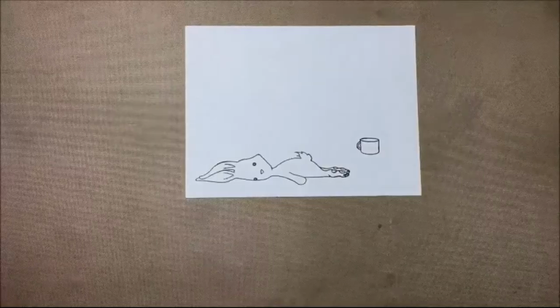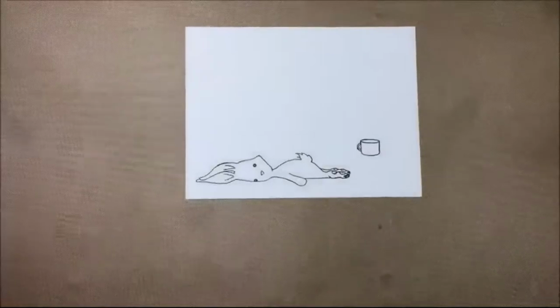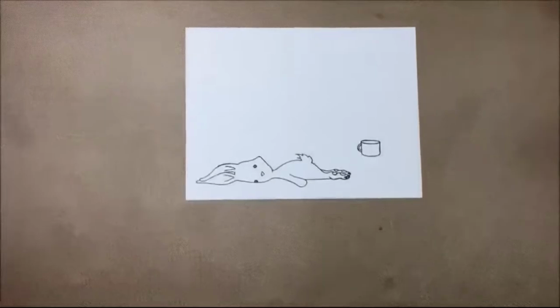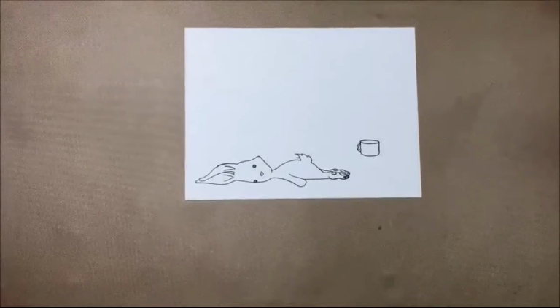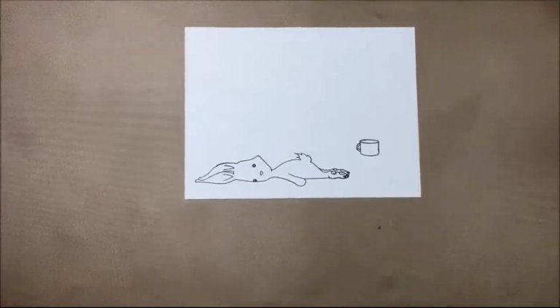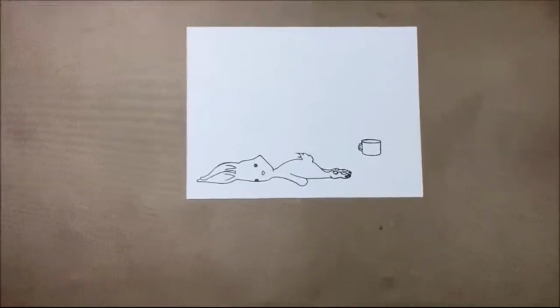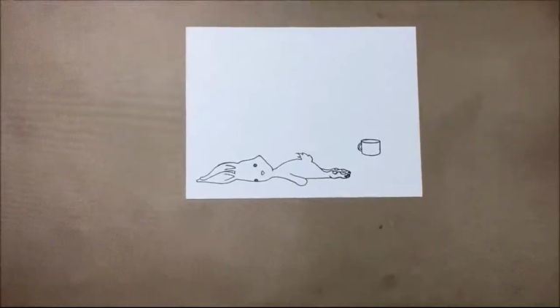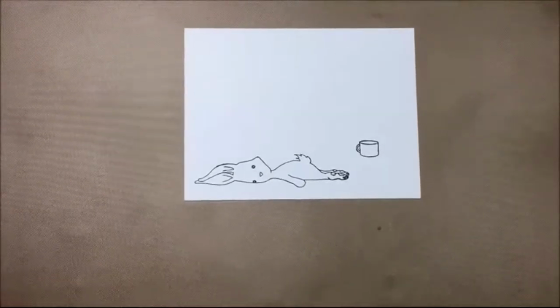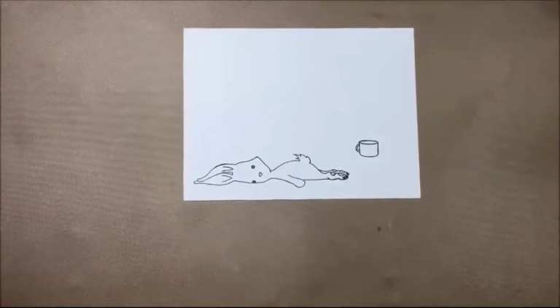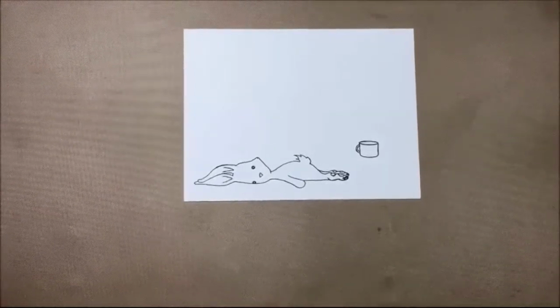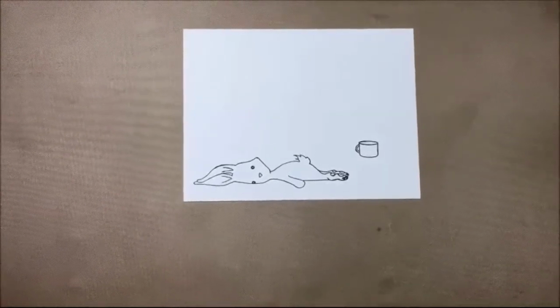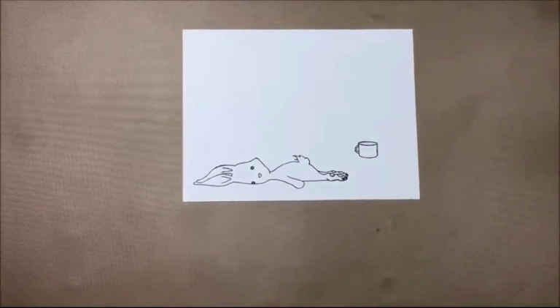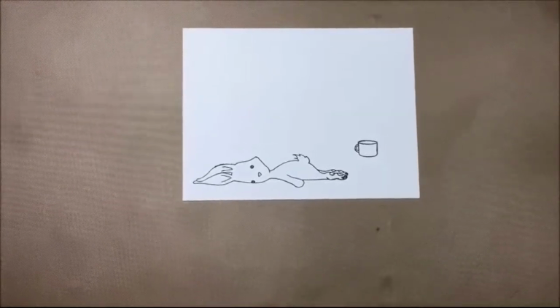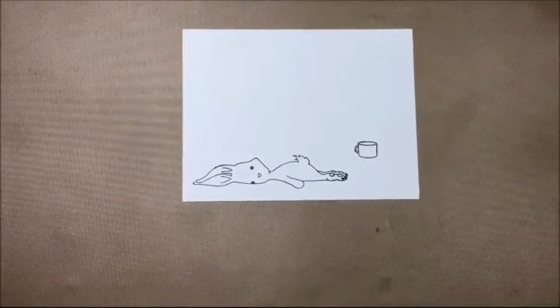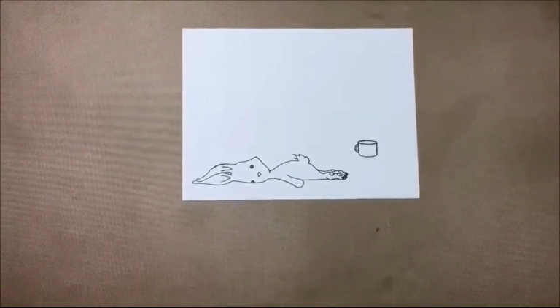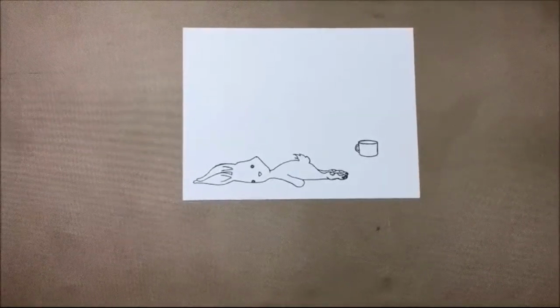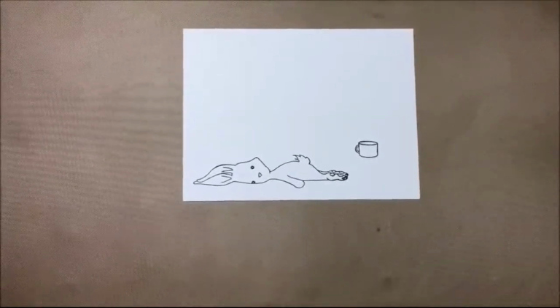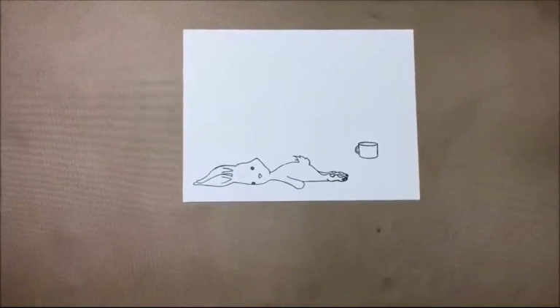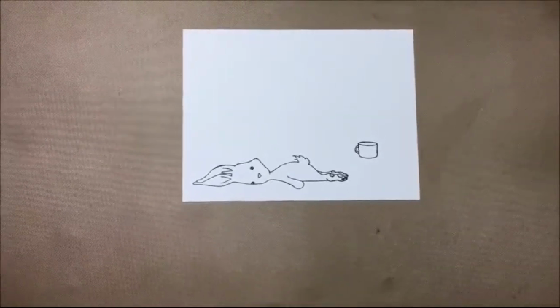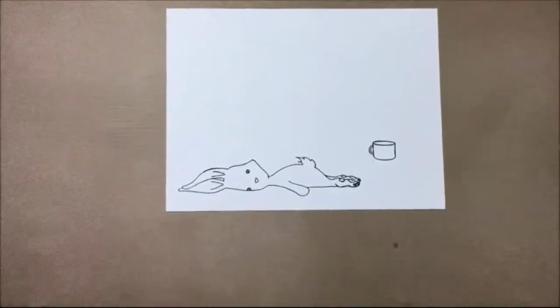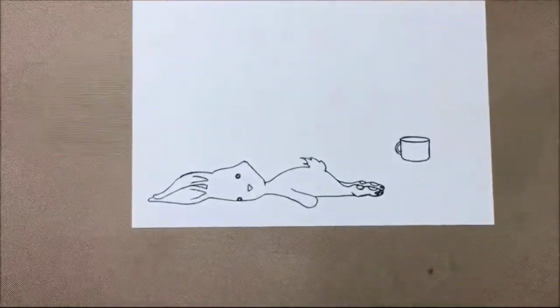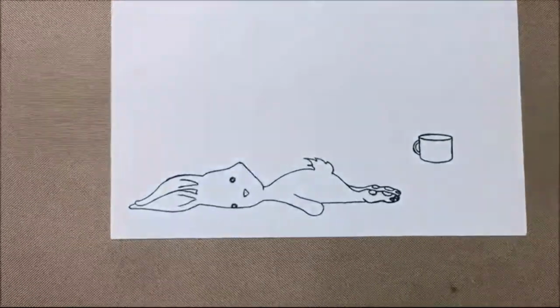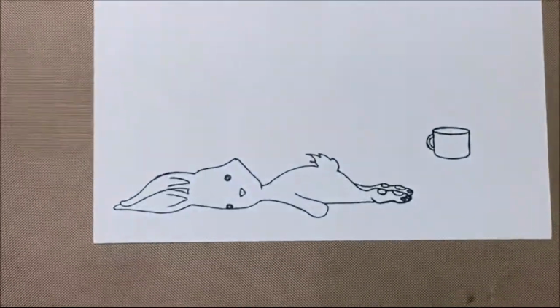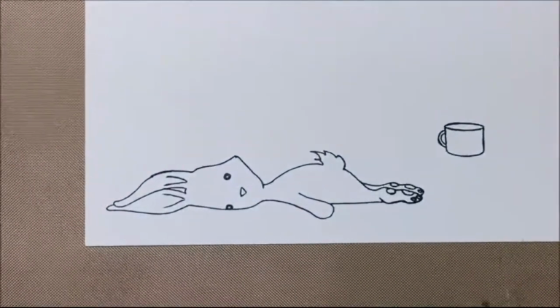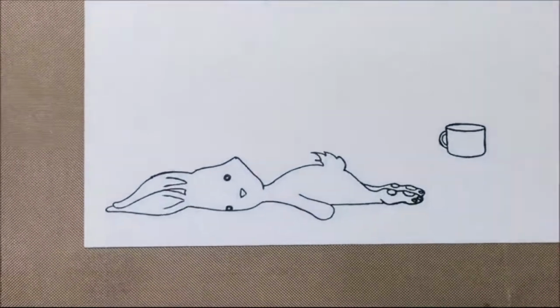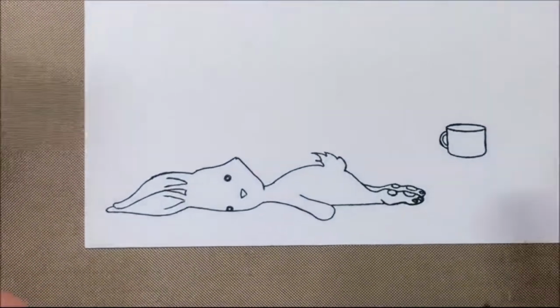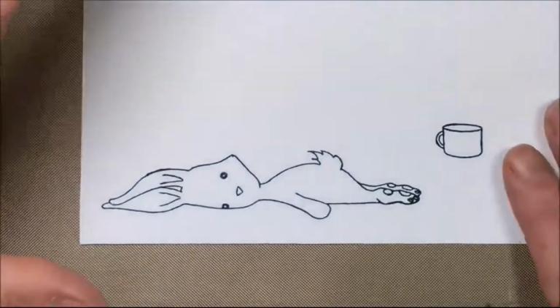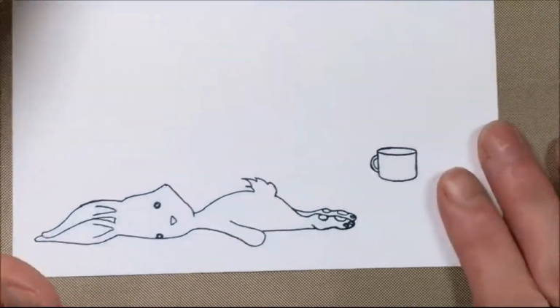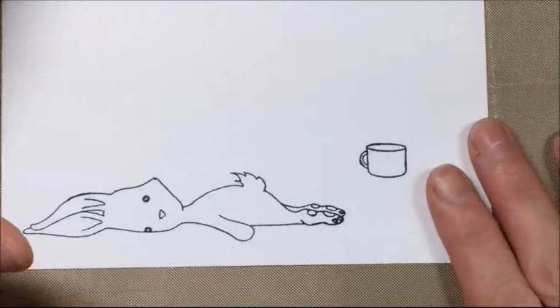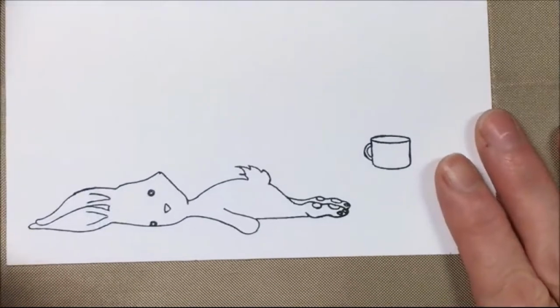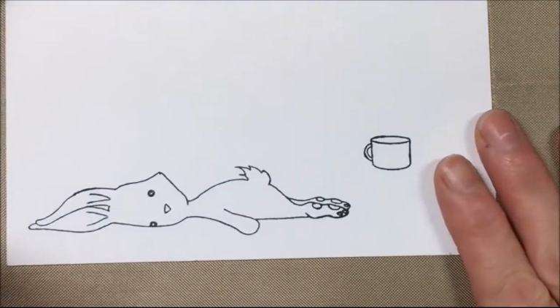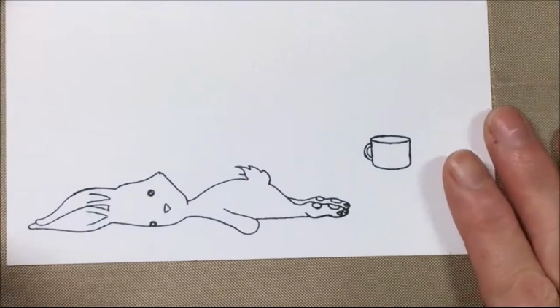Blob Bunny and the coffee cup are now stamped out, so I'm going to do some easy coloring with Spectrum Noir markers.